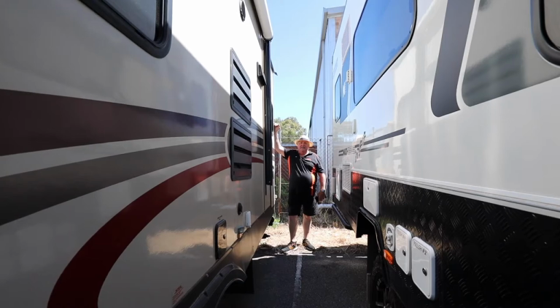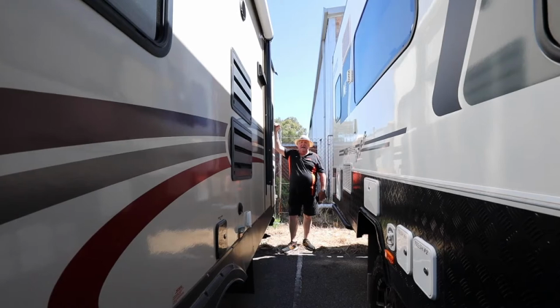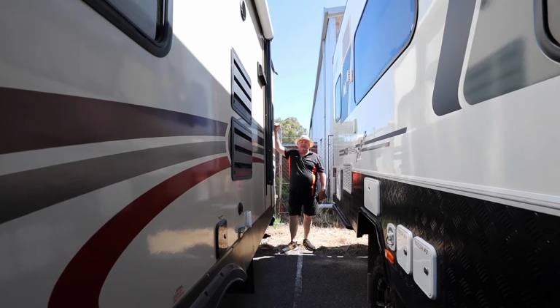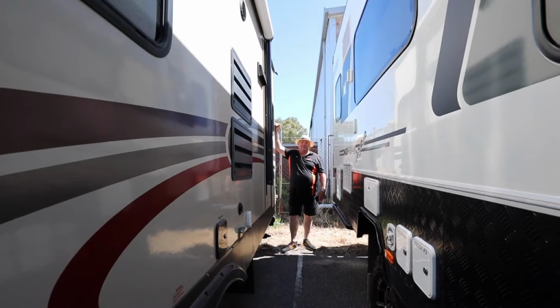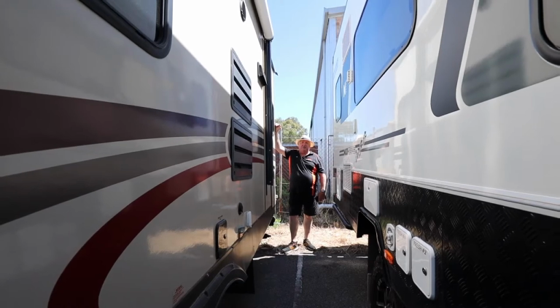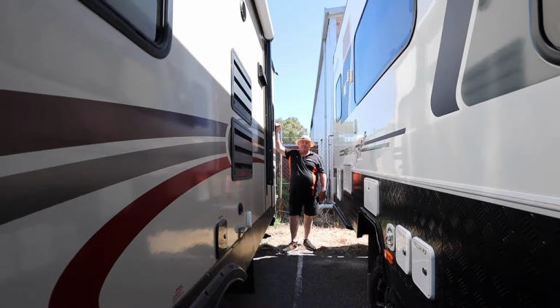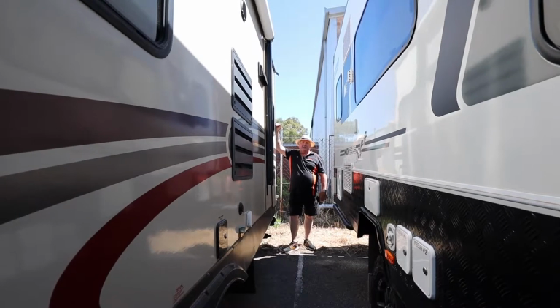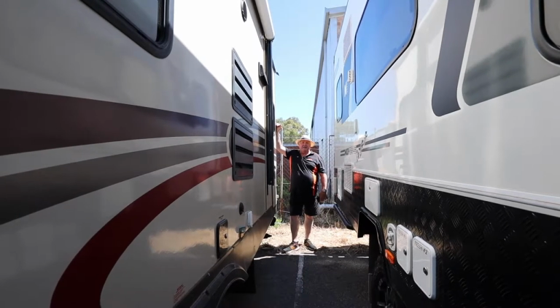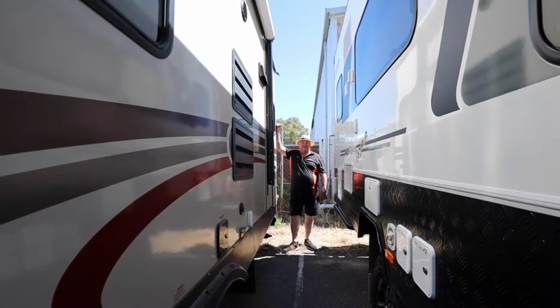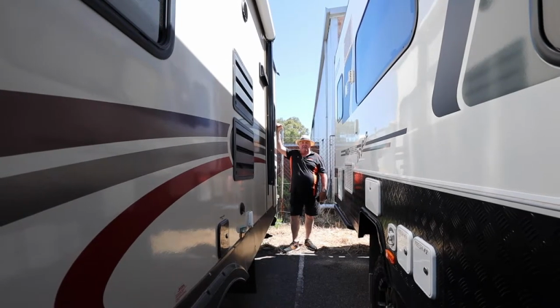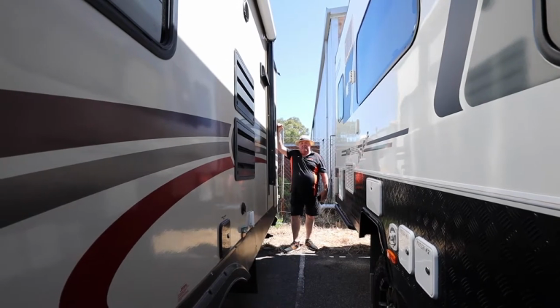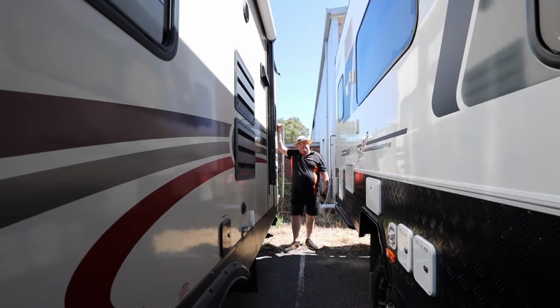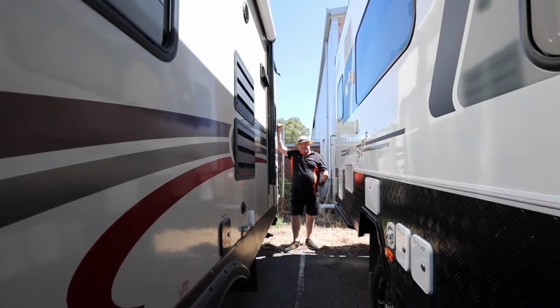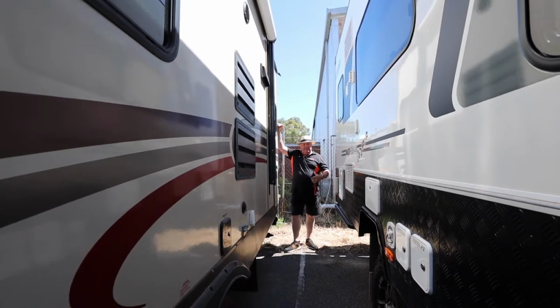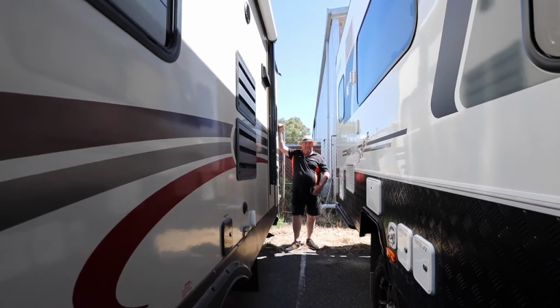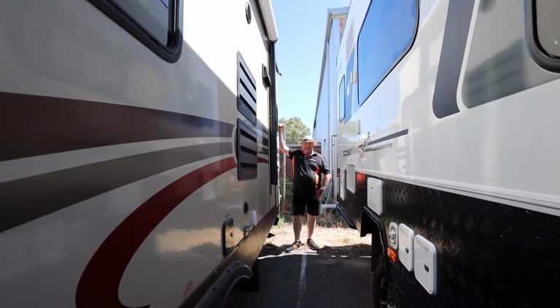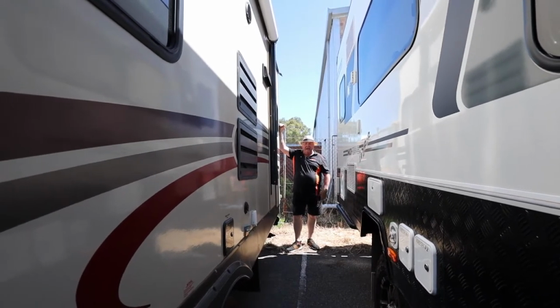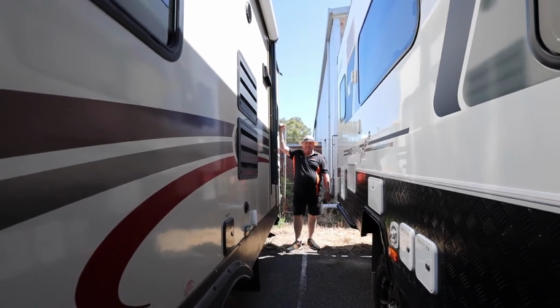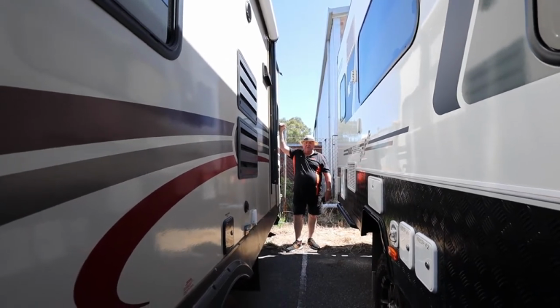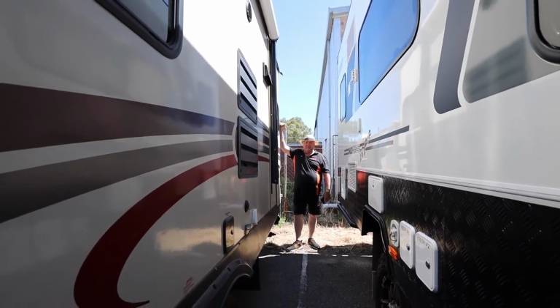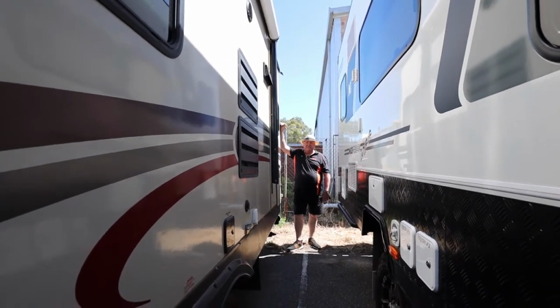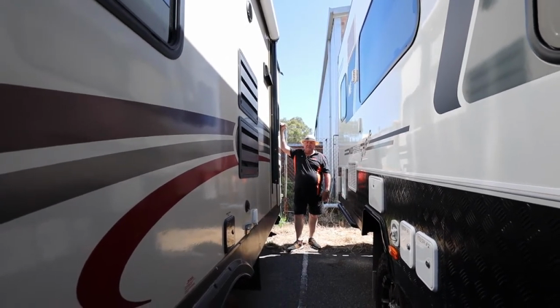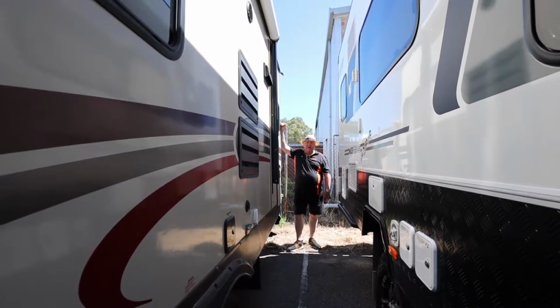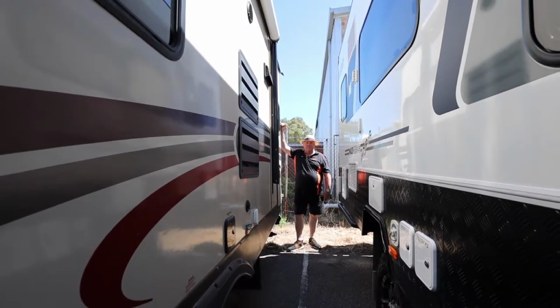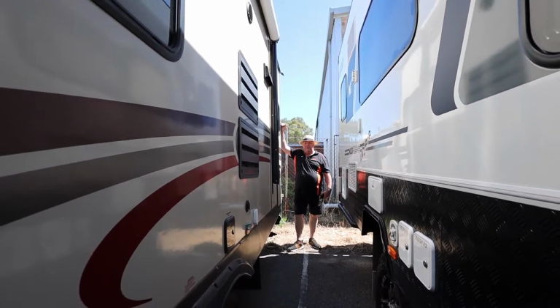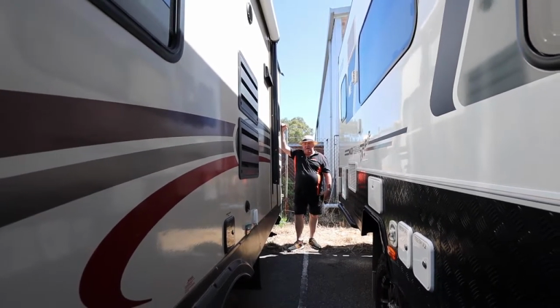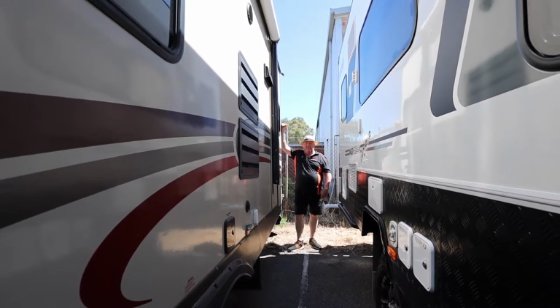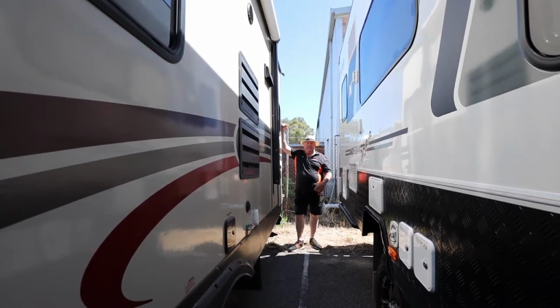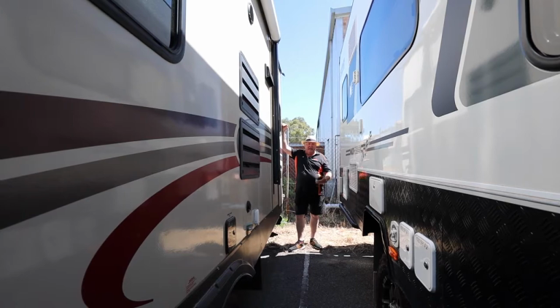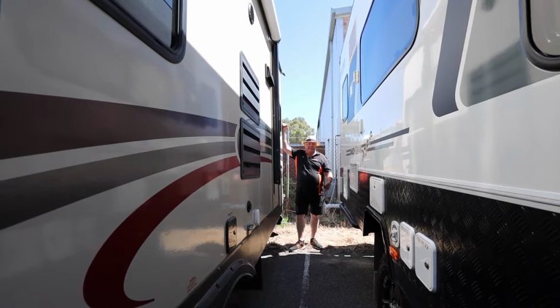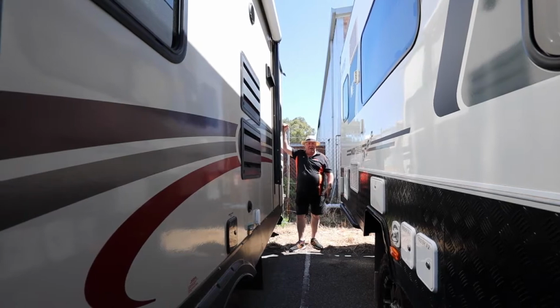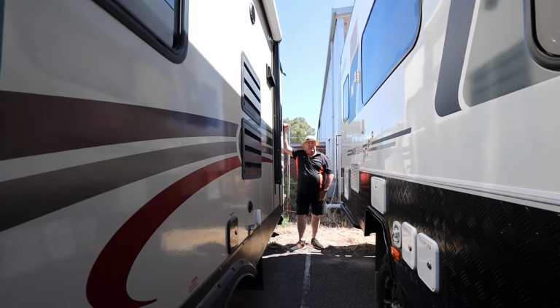How are you going guys? So we're still in the yard. There's so much in the yard — repairs, van sales.